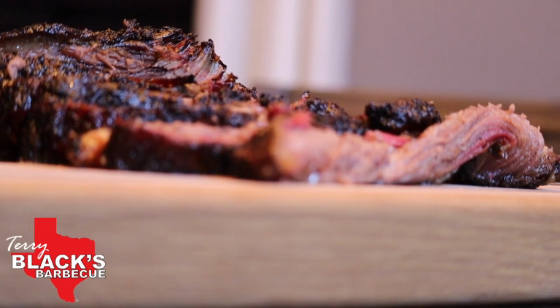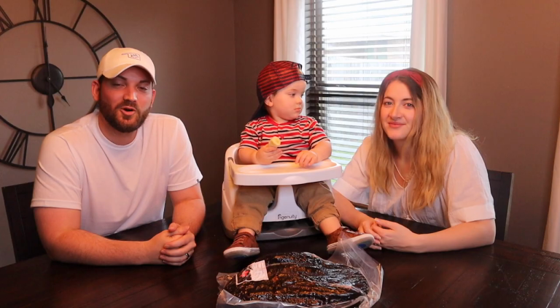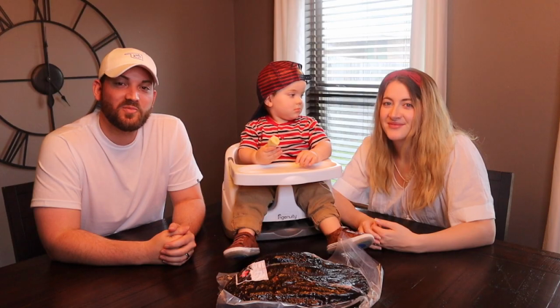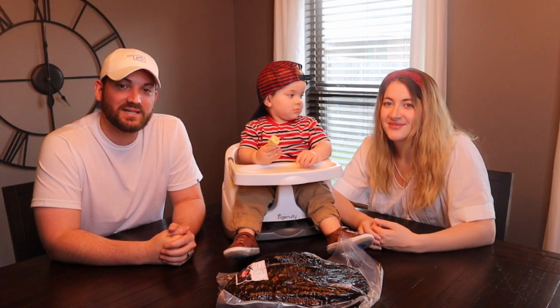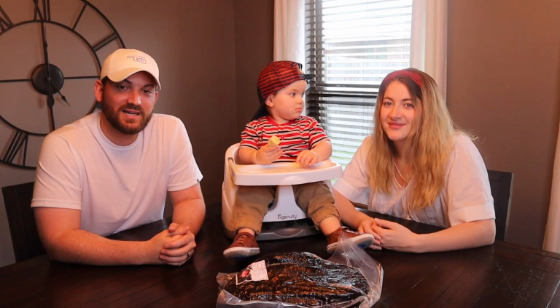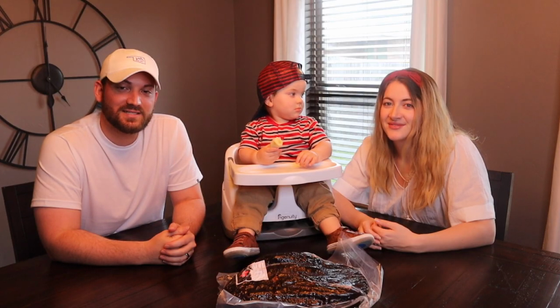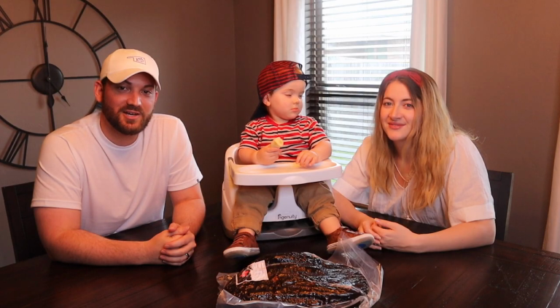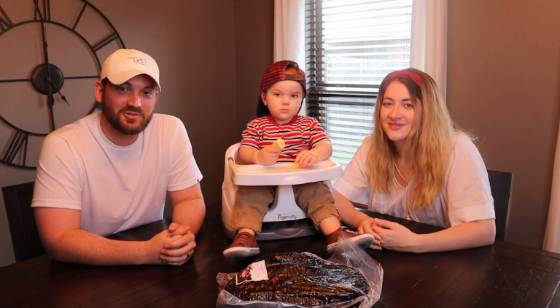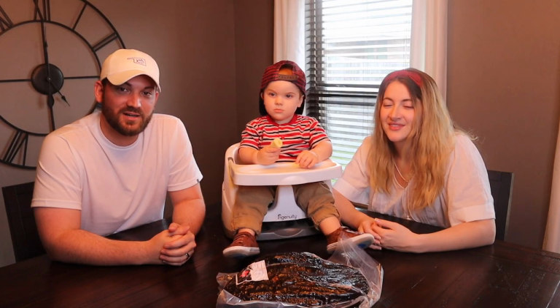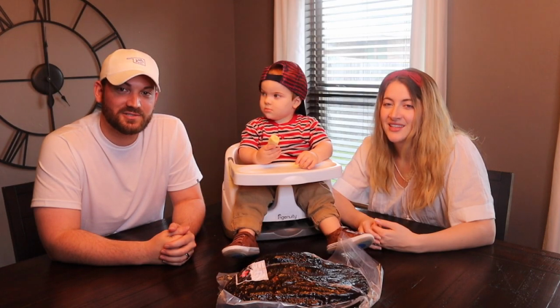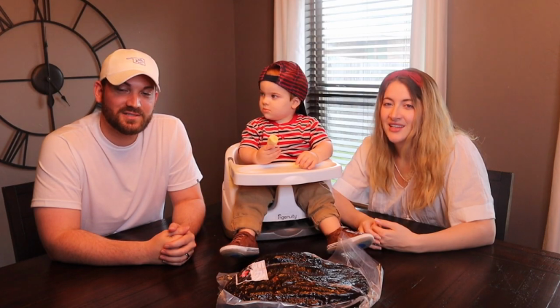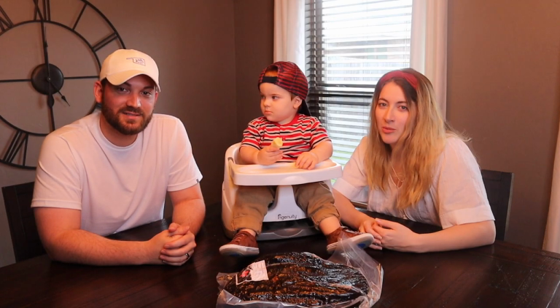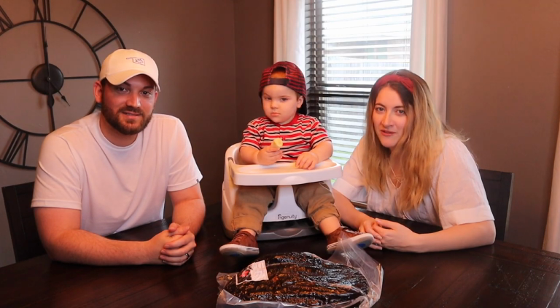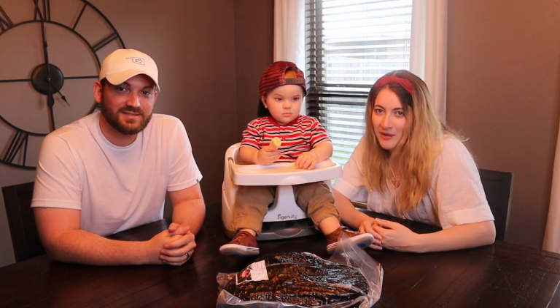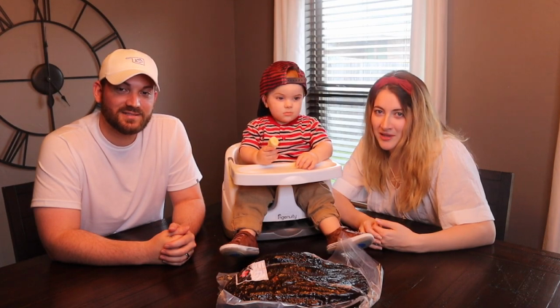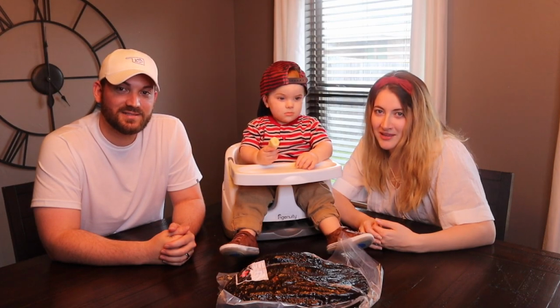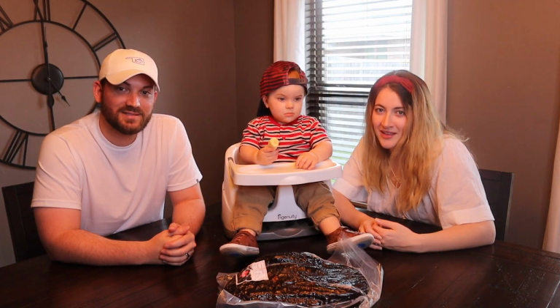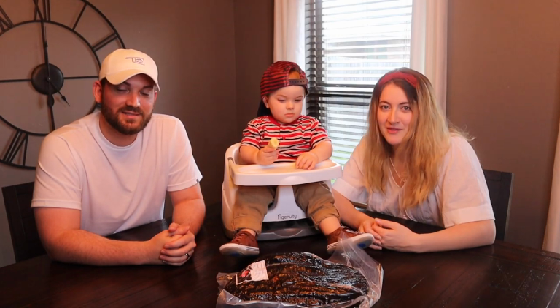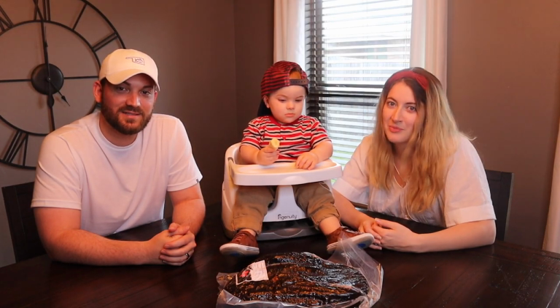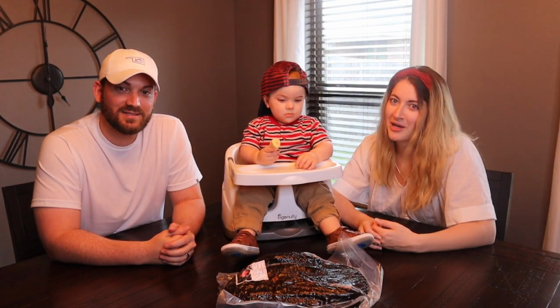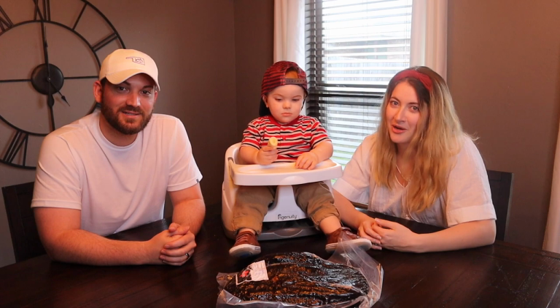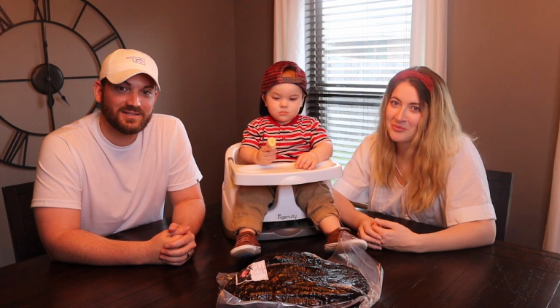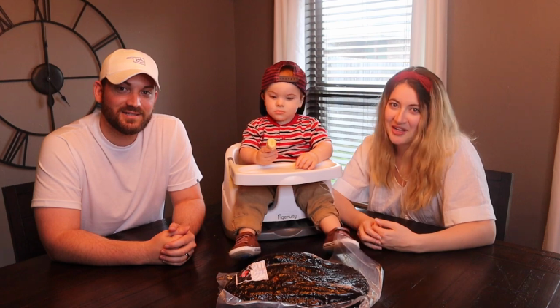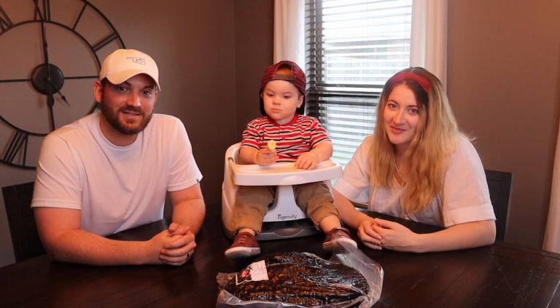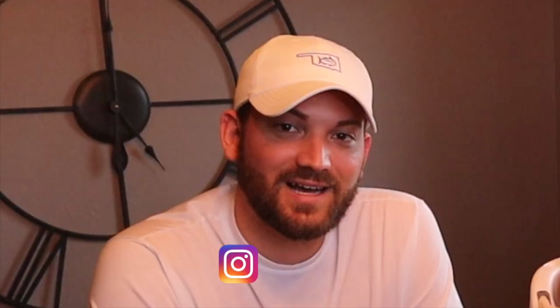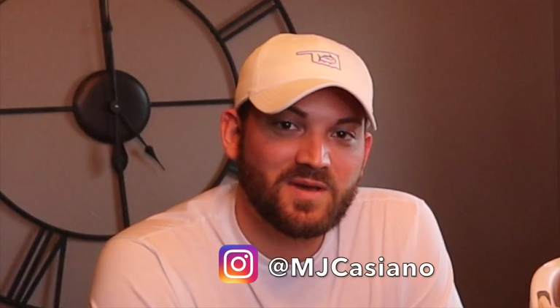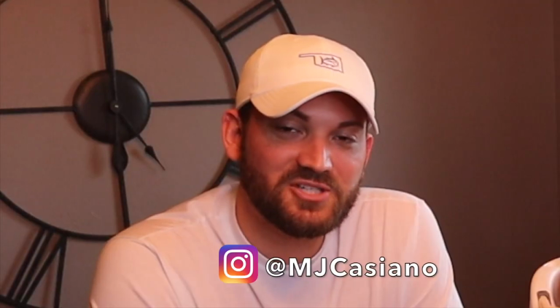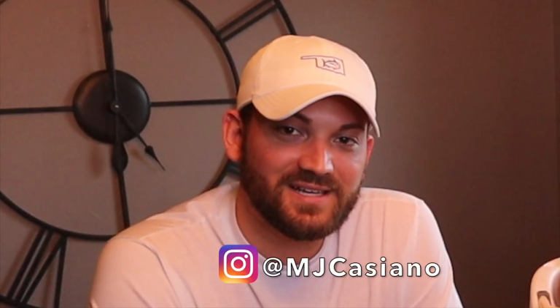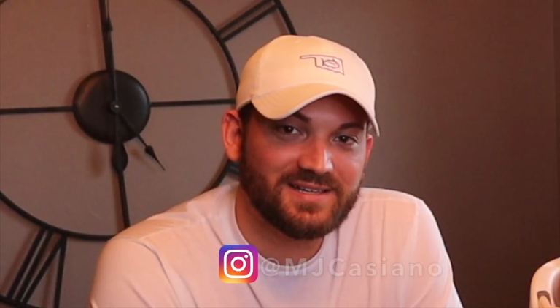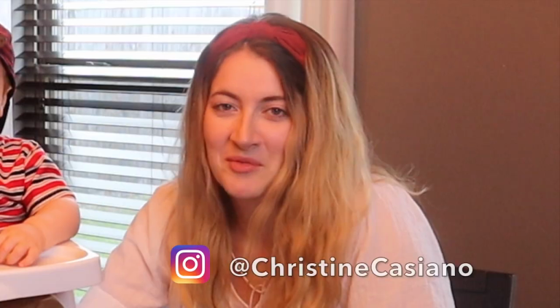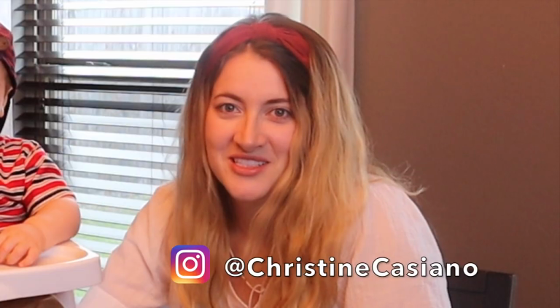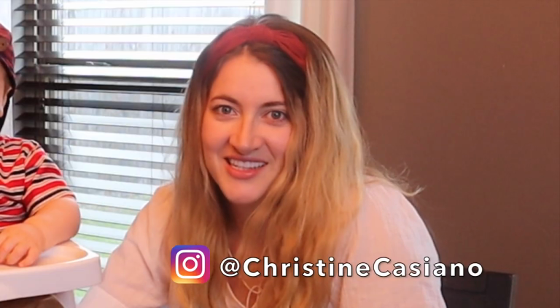Welcome back to Cassiano Travels, home of the family that lives by car and blame. I'm MJ, and I'm Christine.